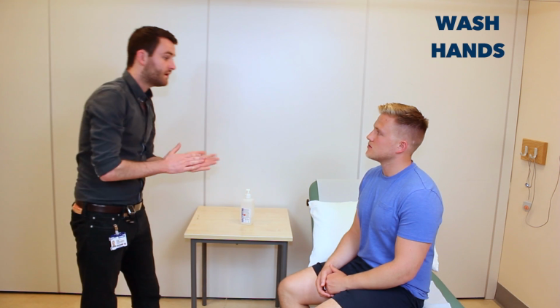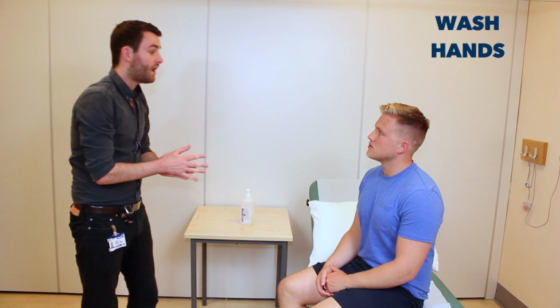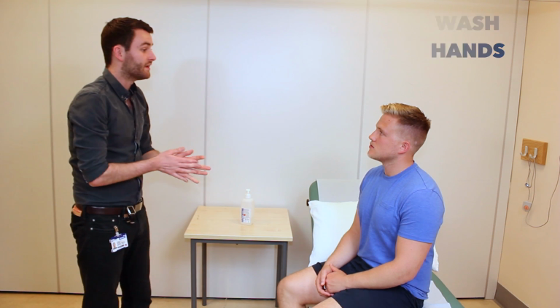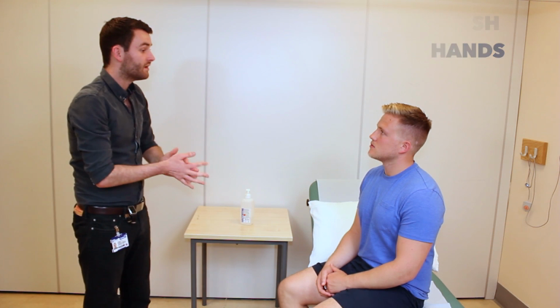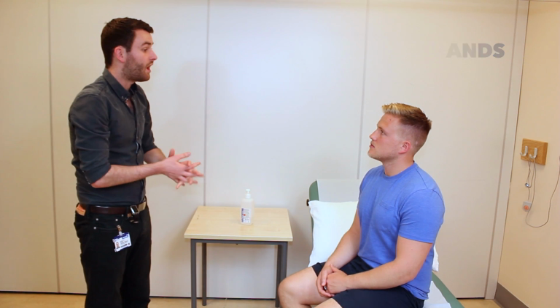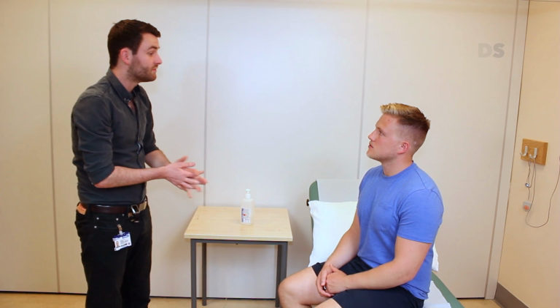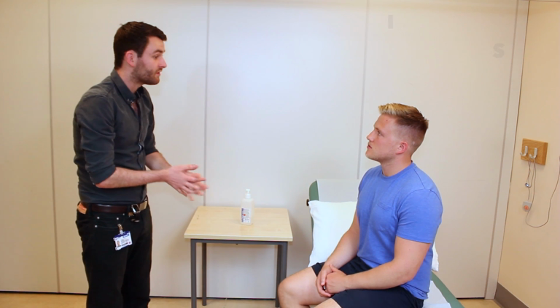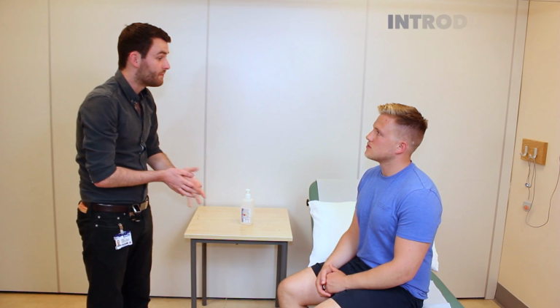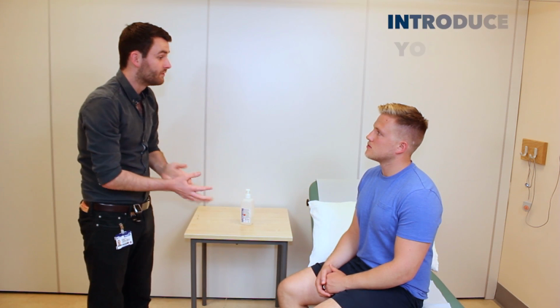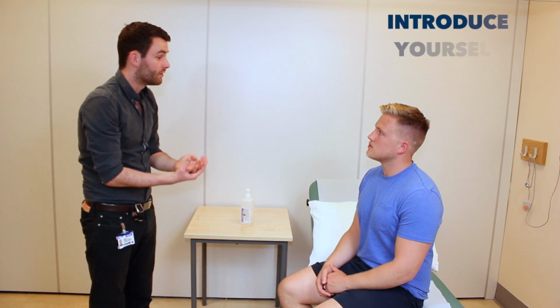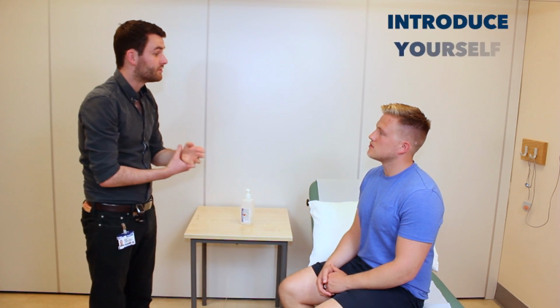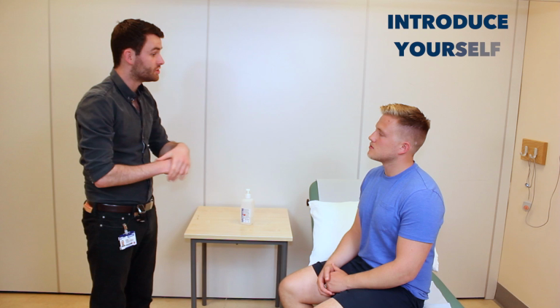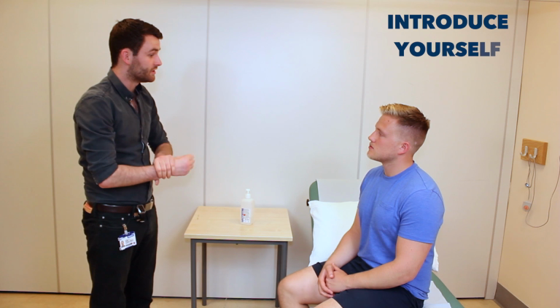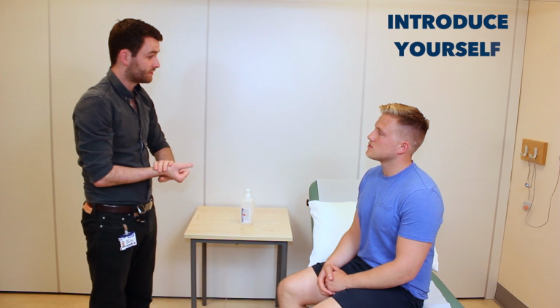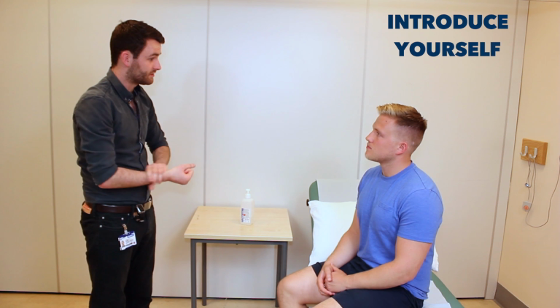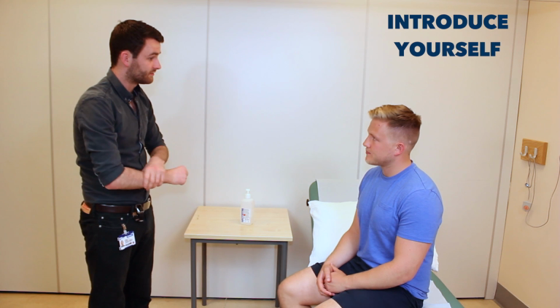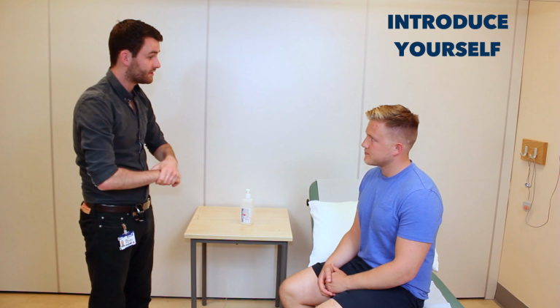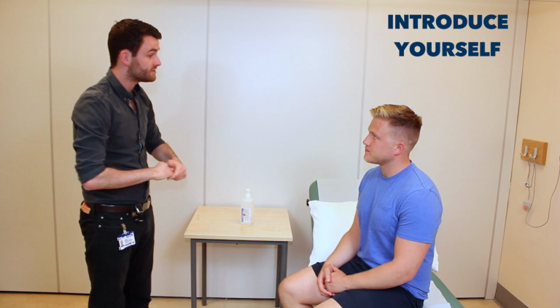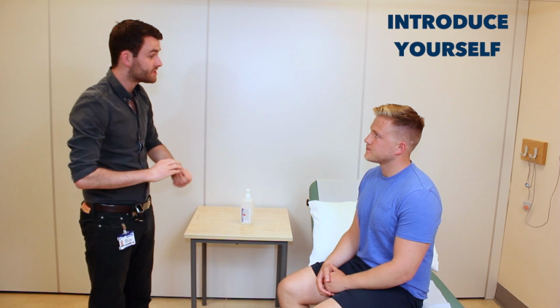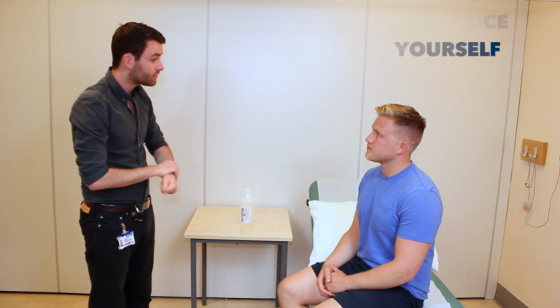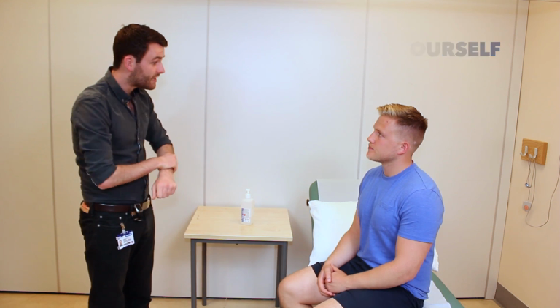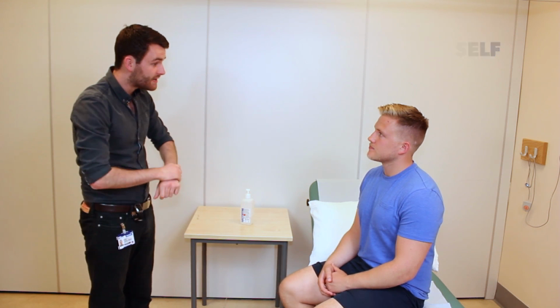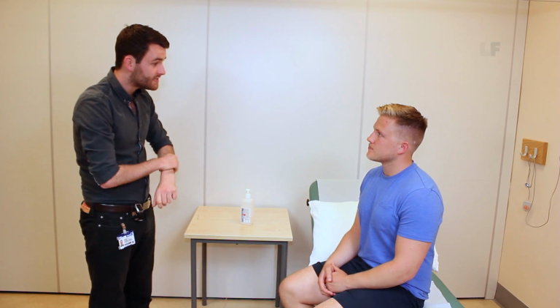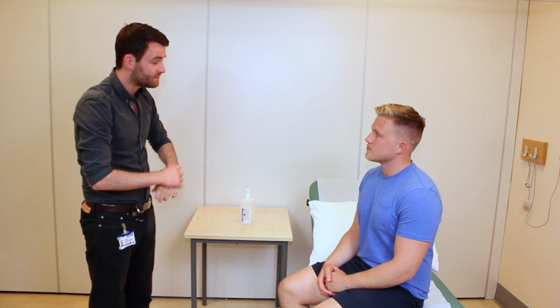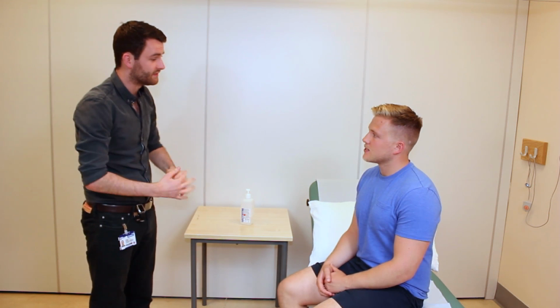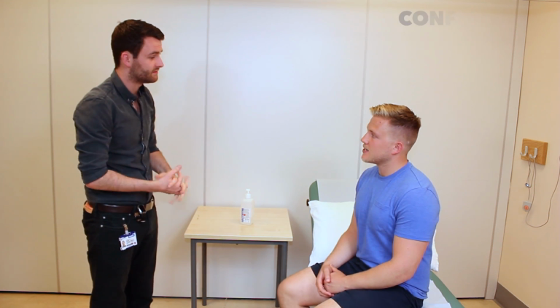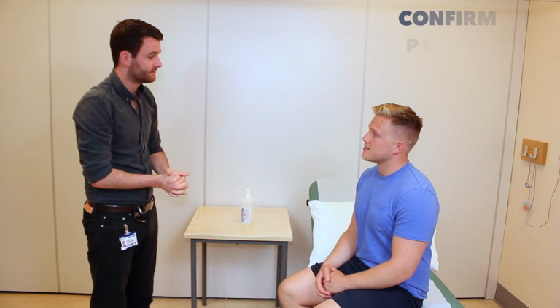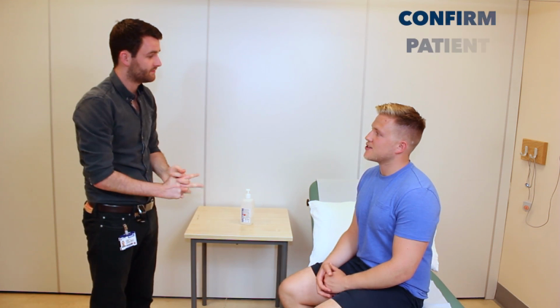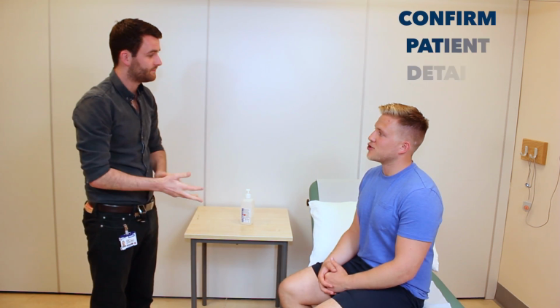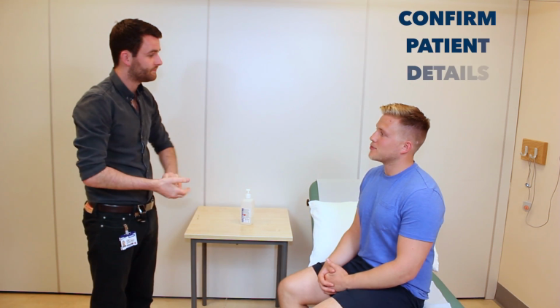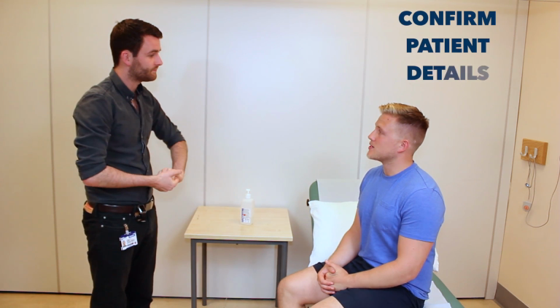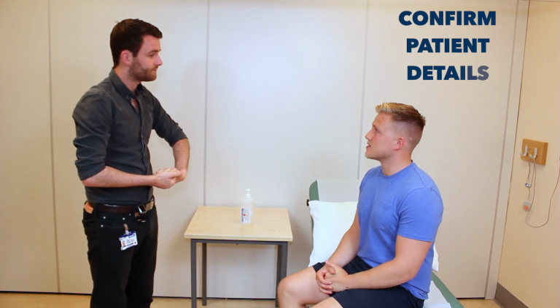Hi, I'm Simon, one of the junior doctors. Can I just check your name and age please? Yeah, it's Andrew and I'm 26.